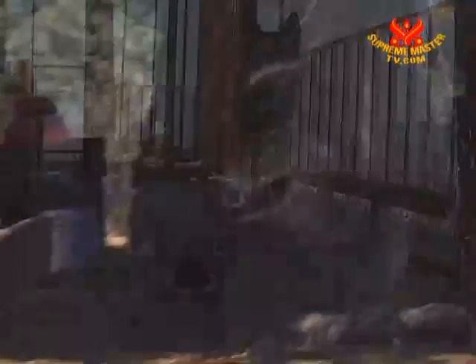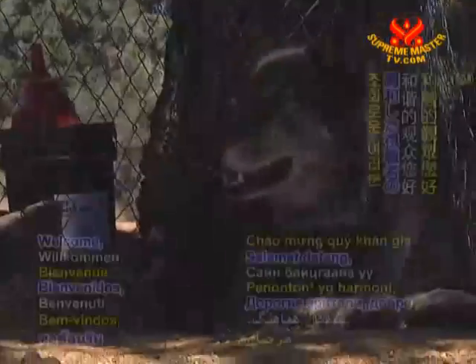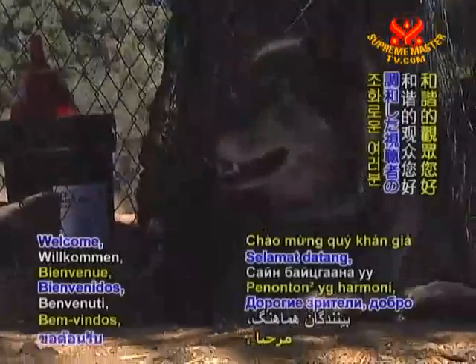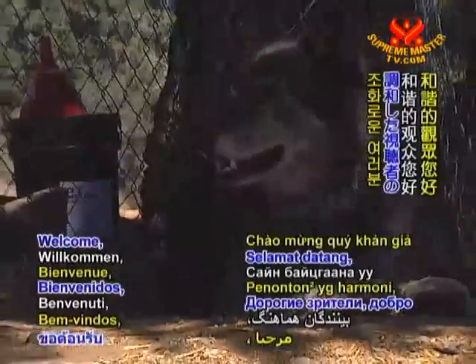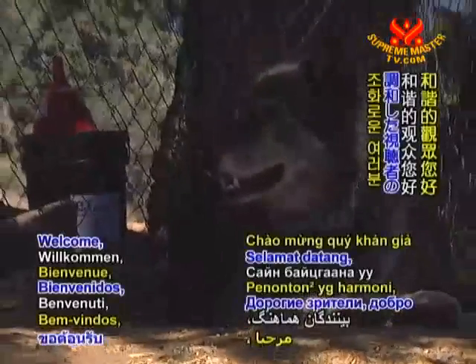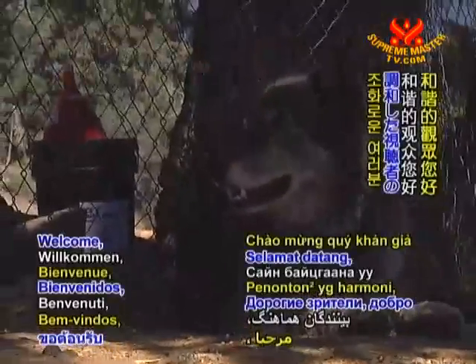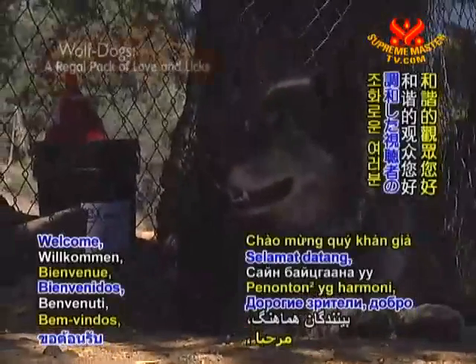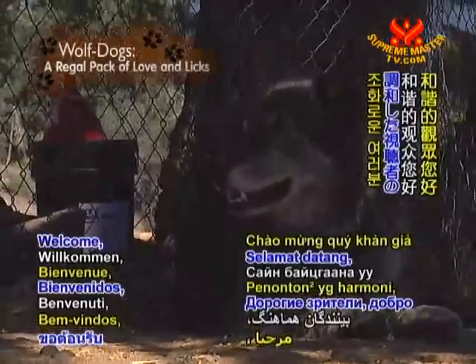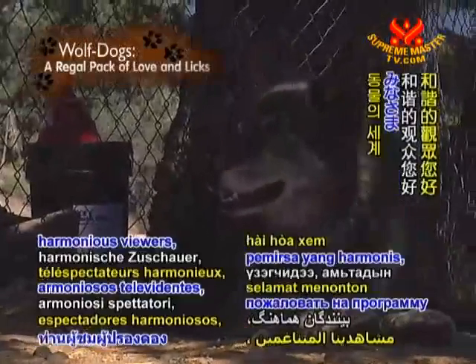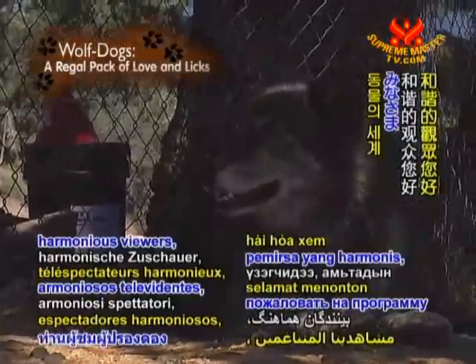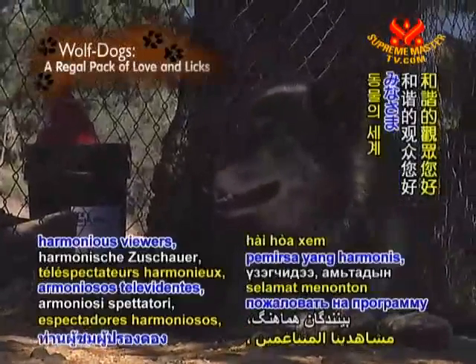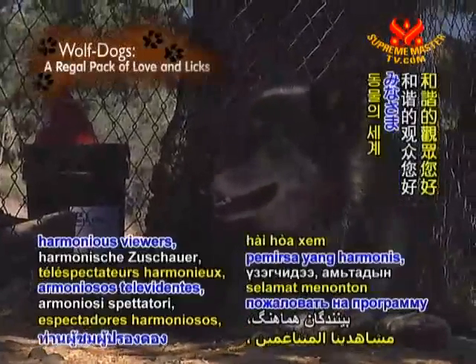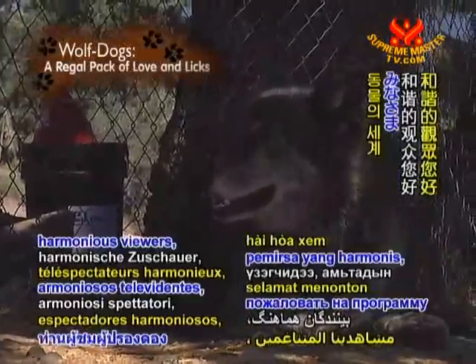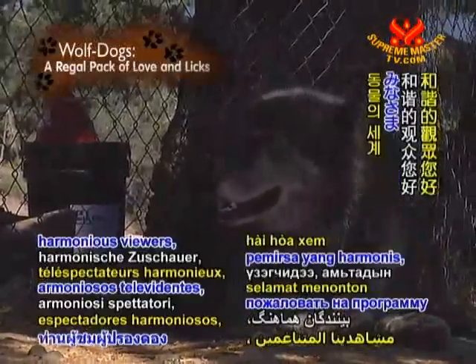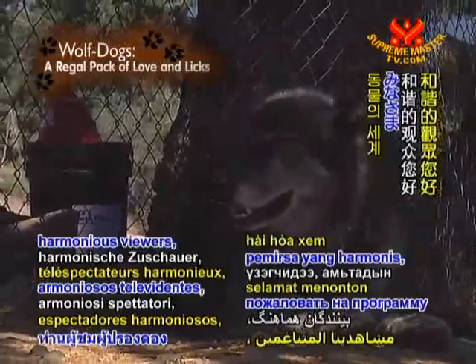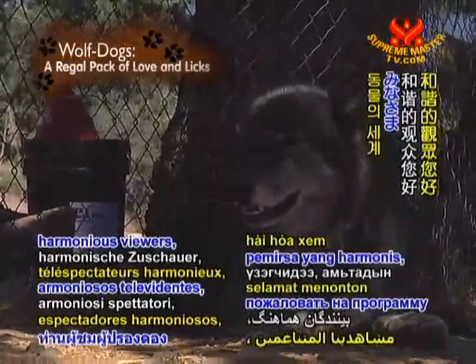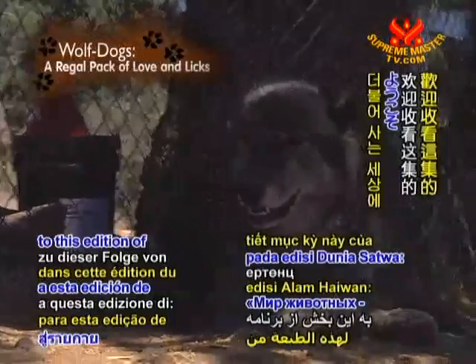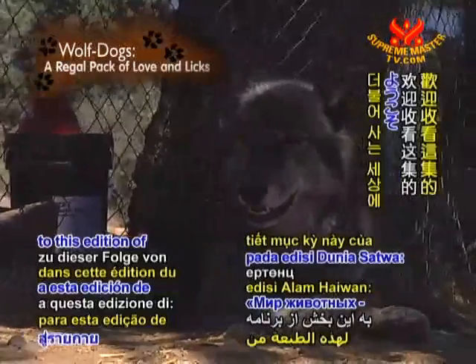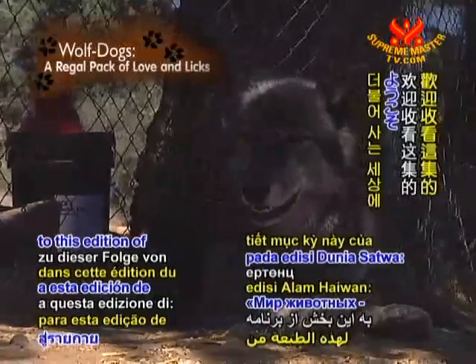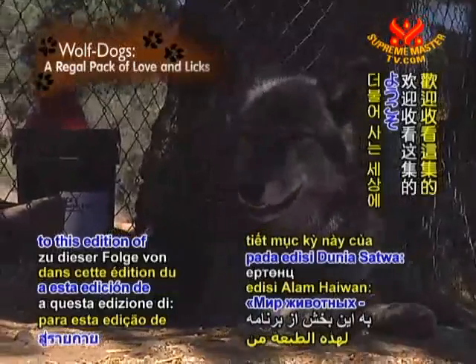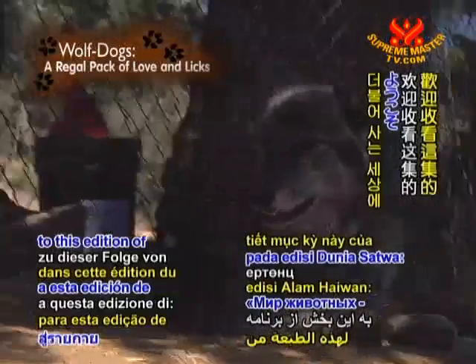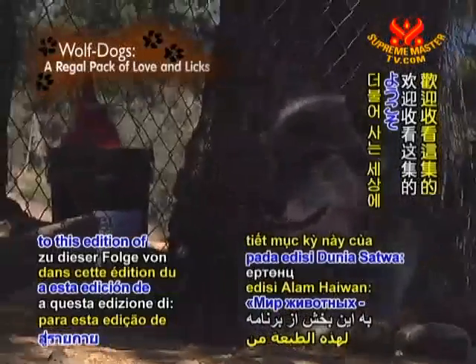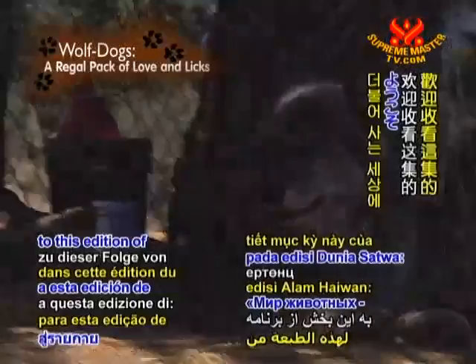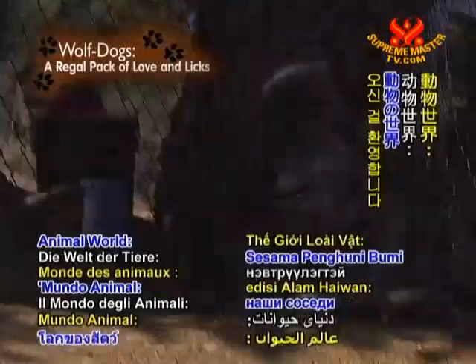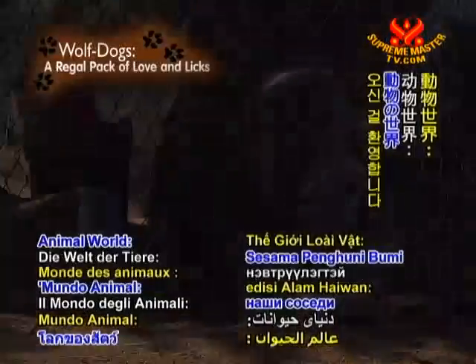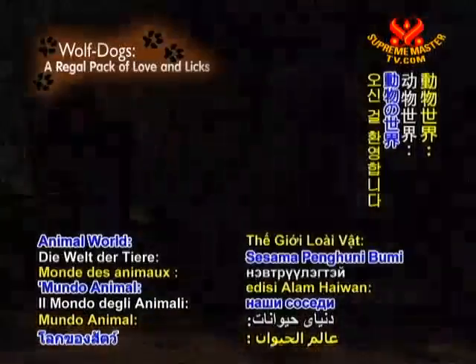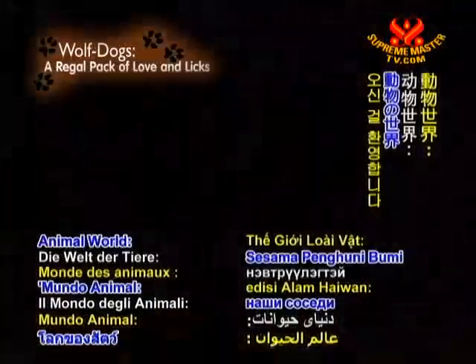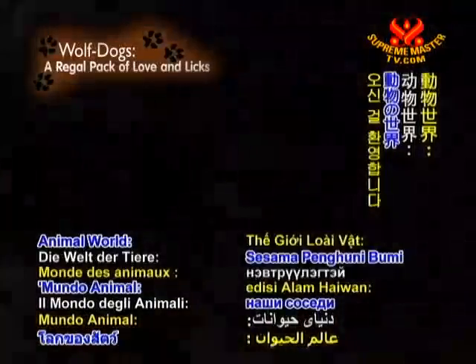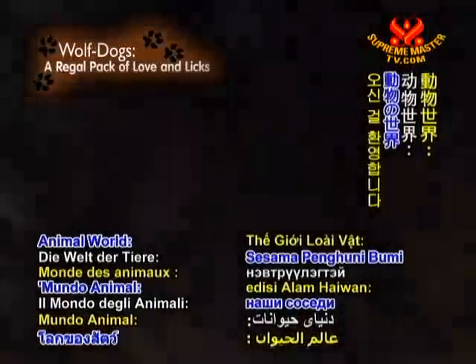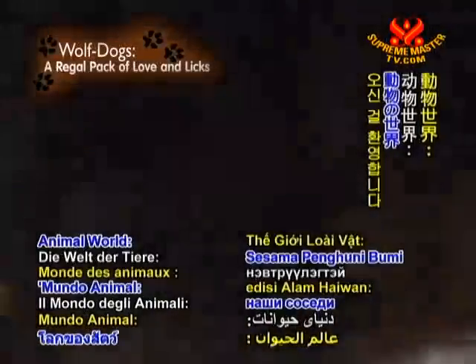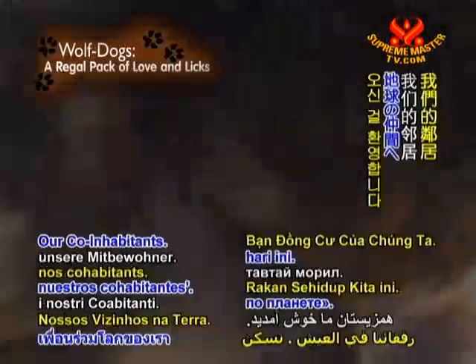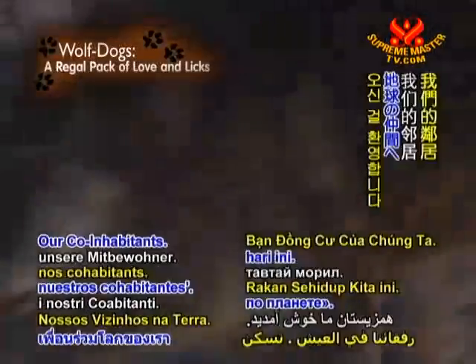Welcome, harmonious viewers, to this edition of Animal World, our co-inhabitants.